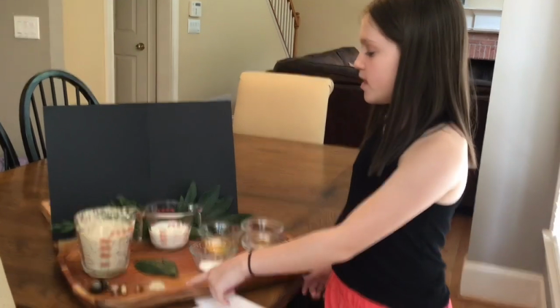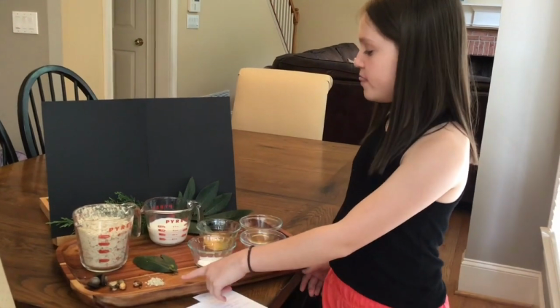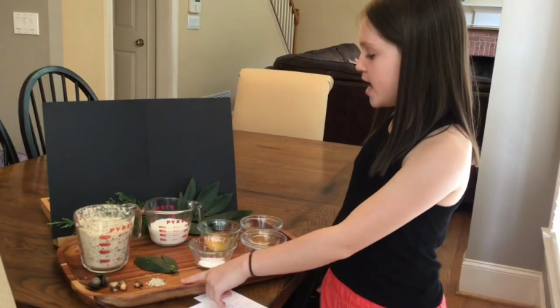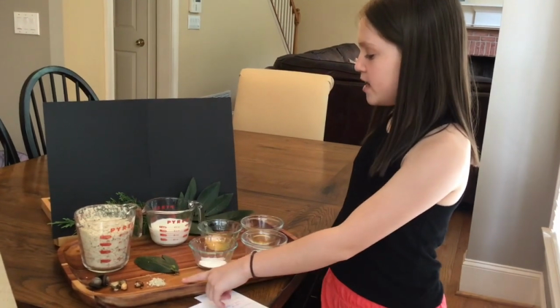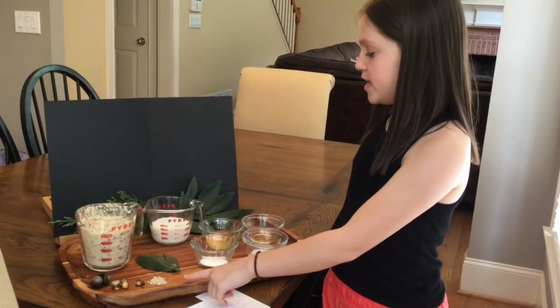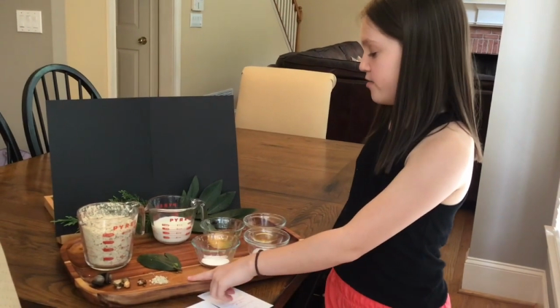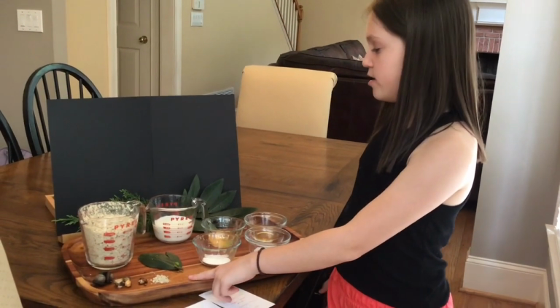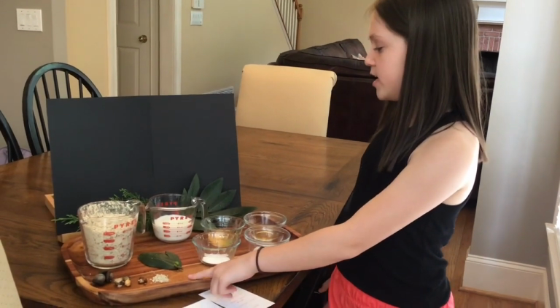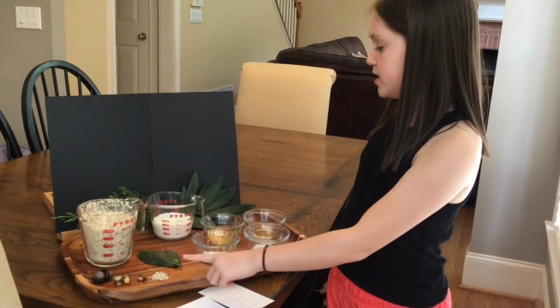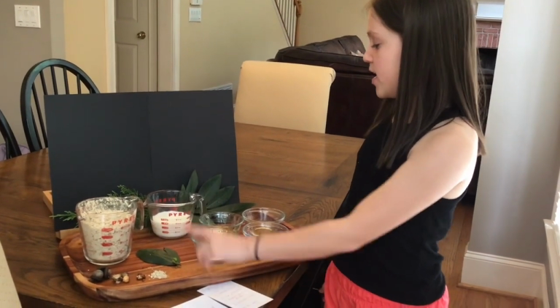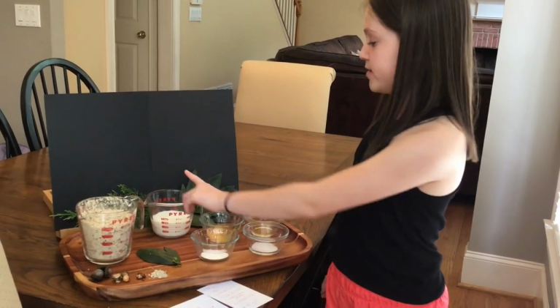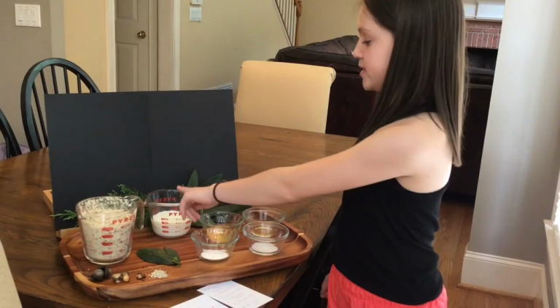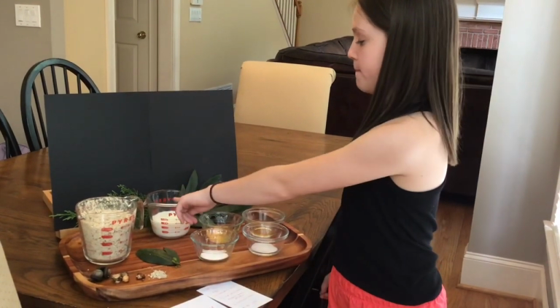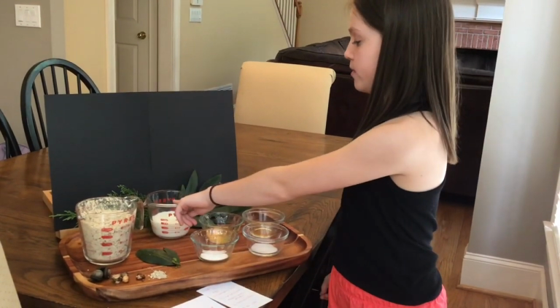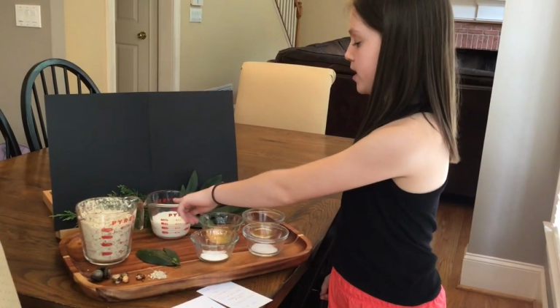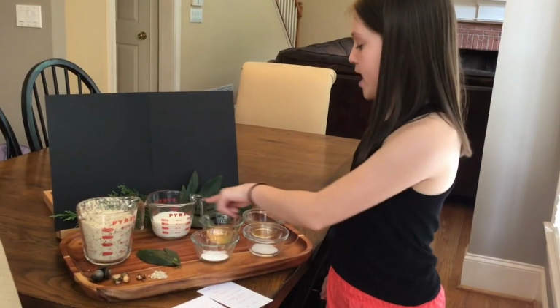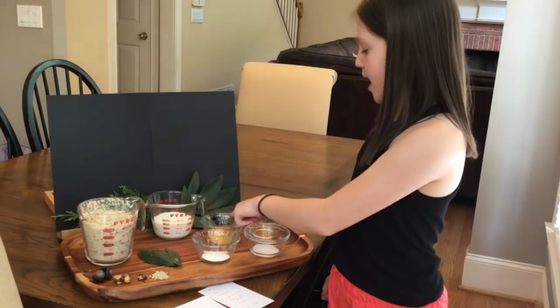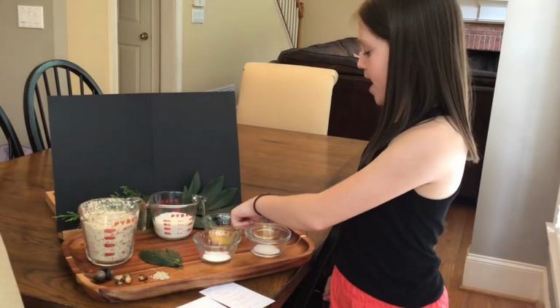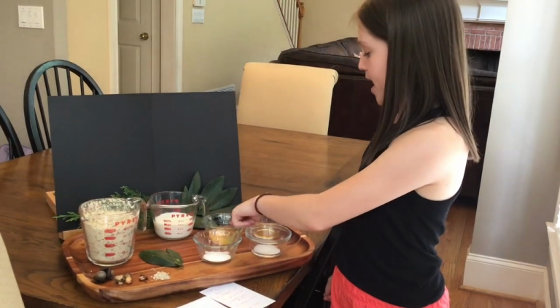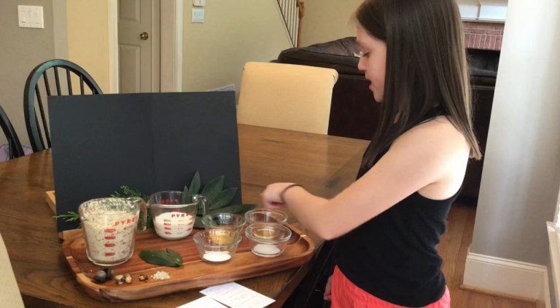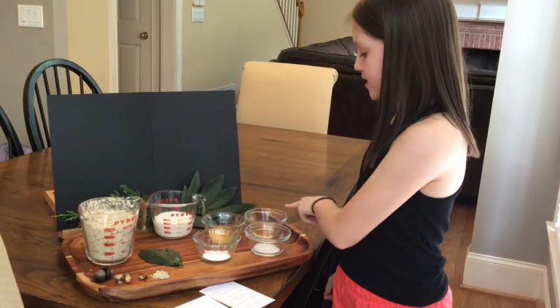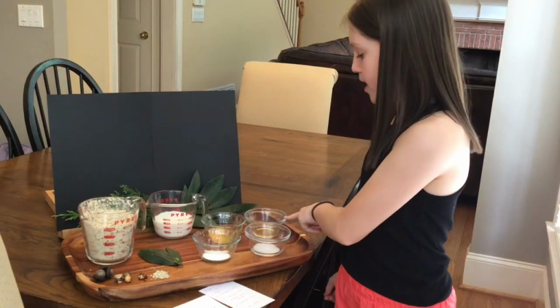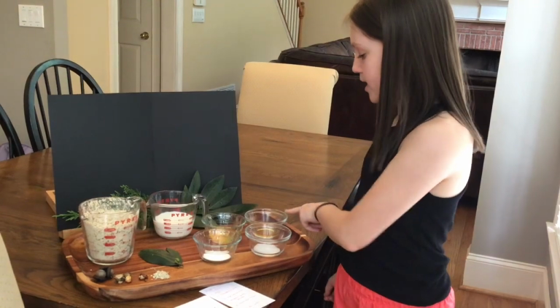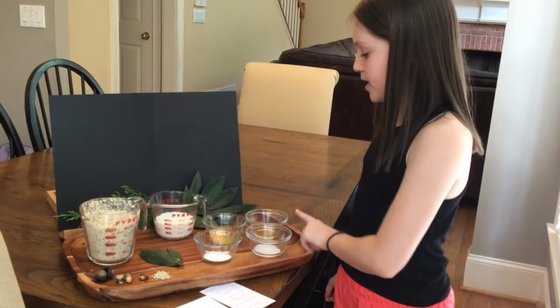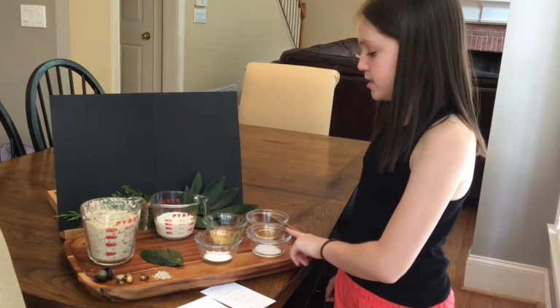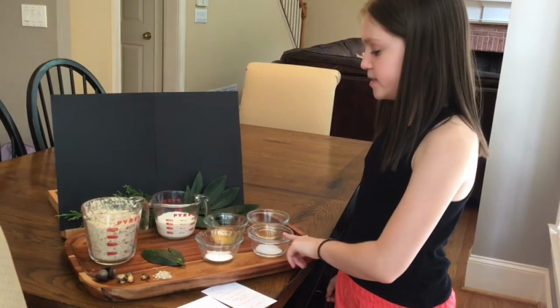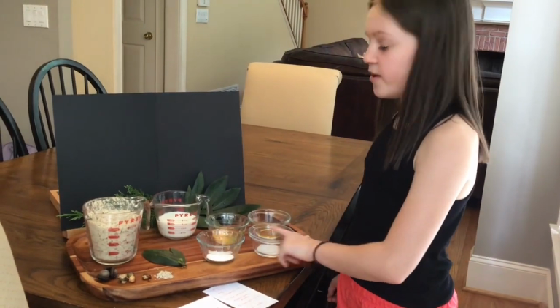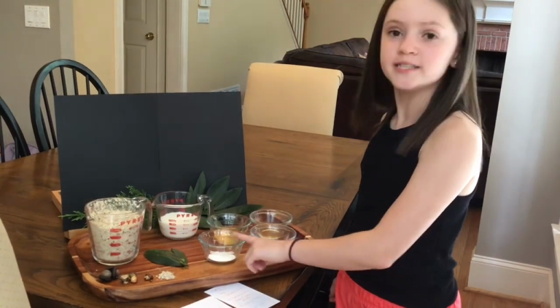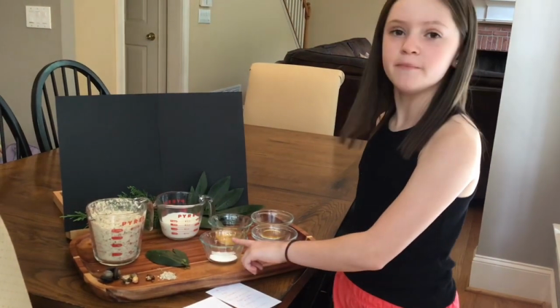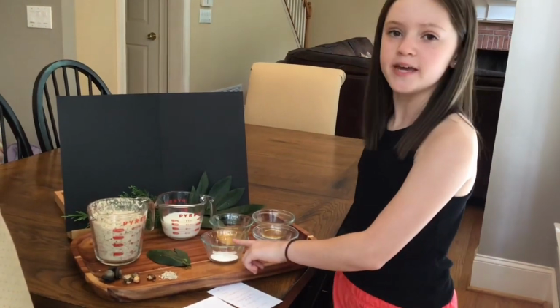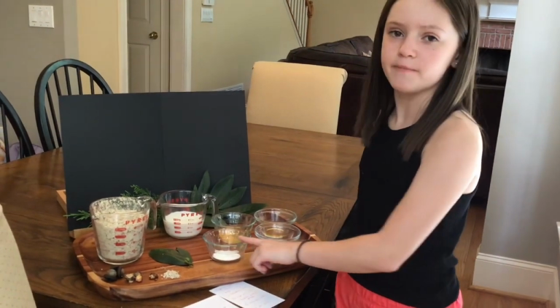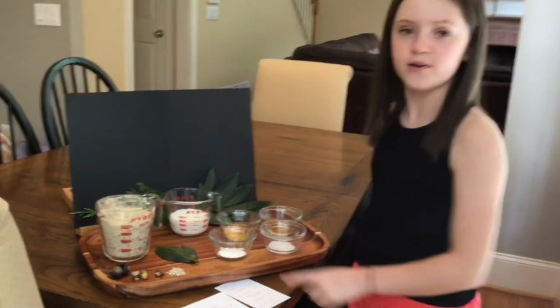The other ingredients are some milk, an egg, some honey, some salt, and some baking powder.